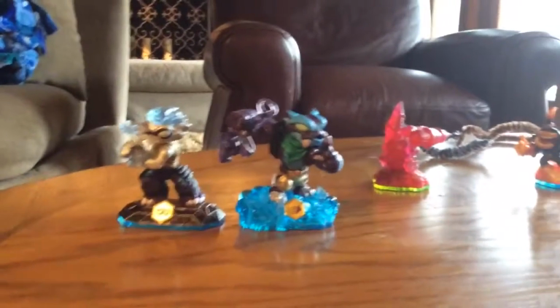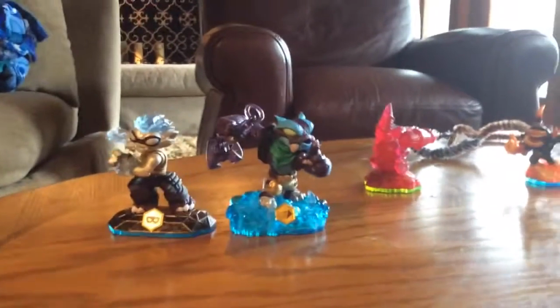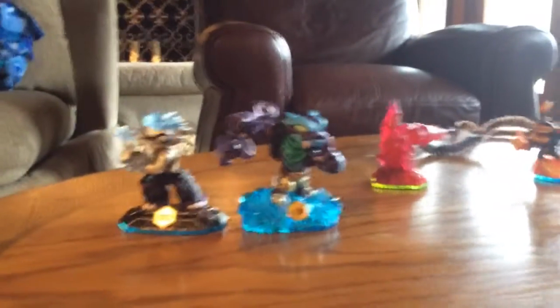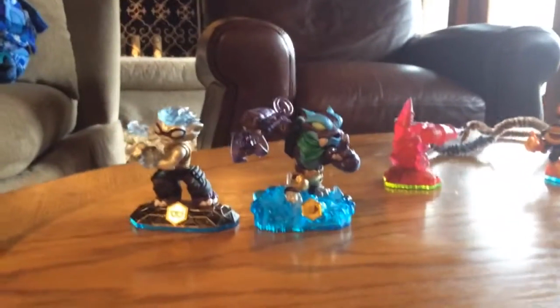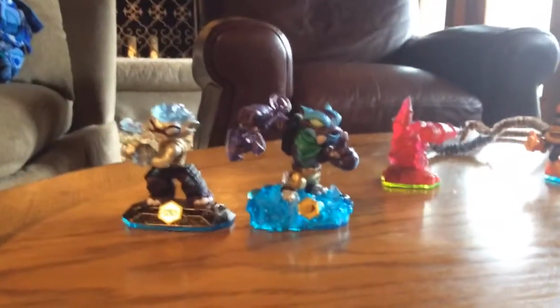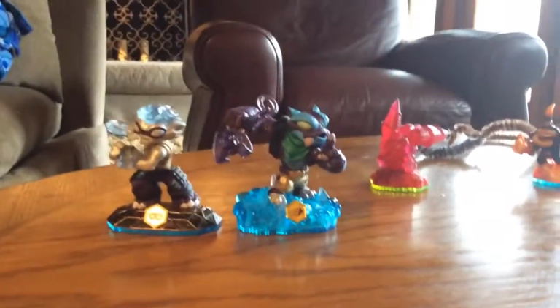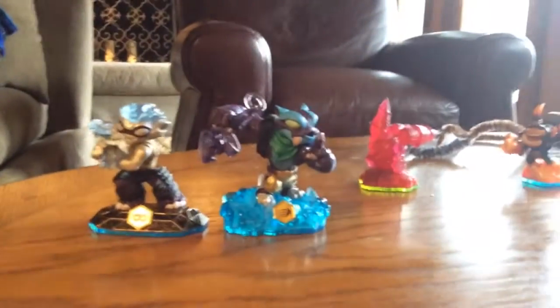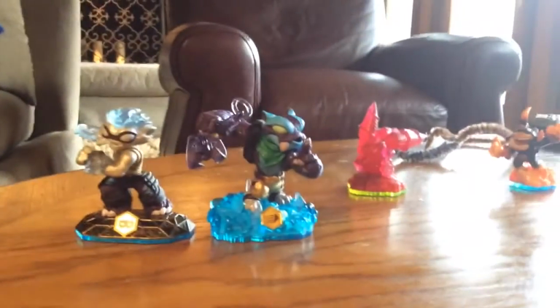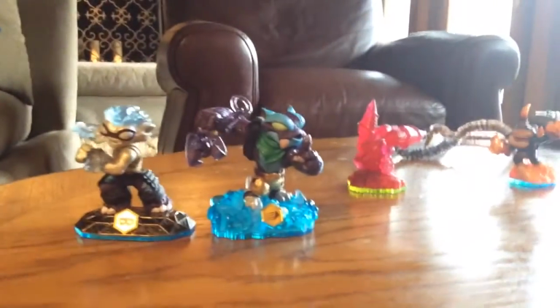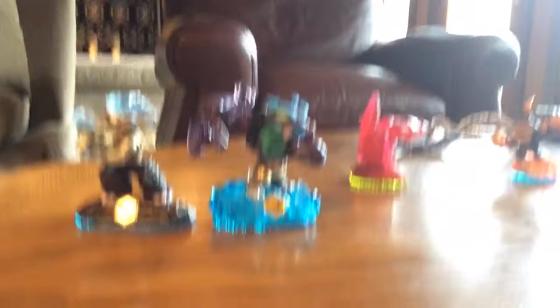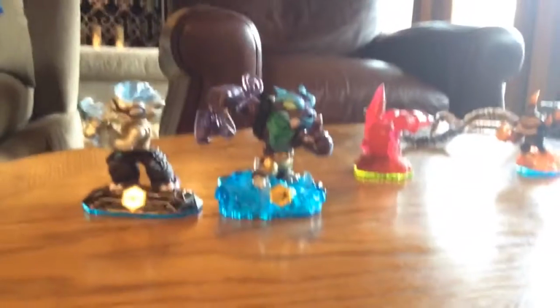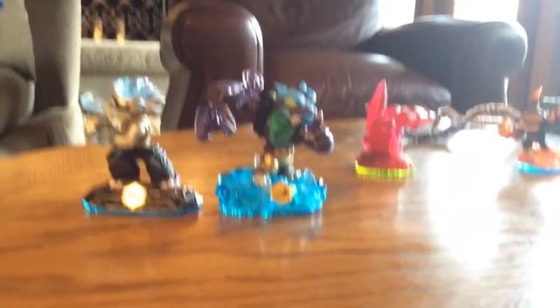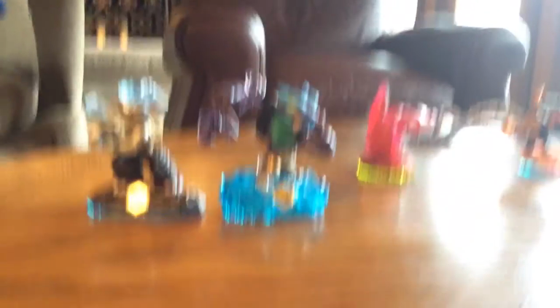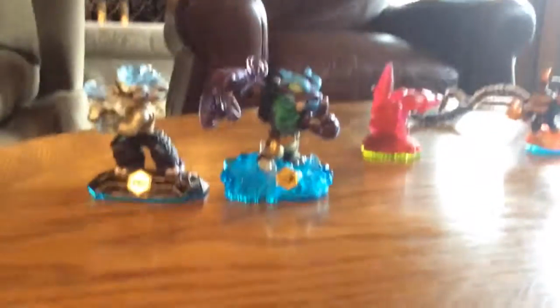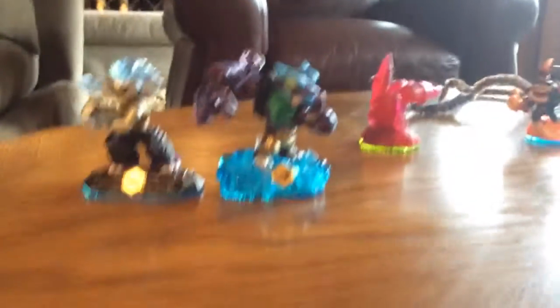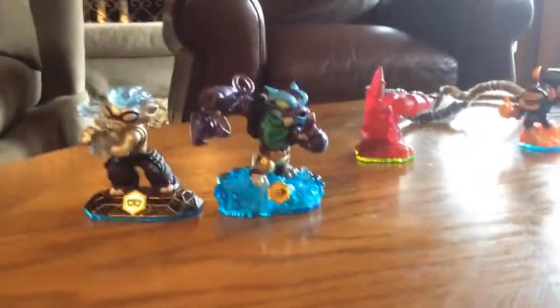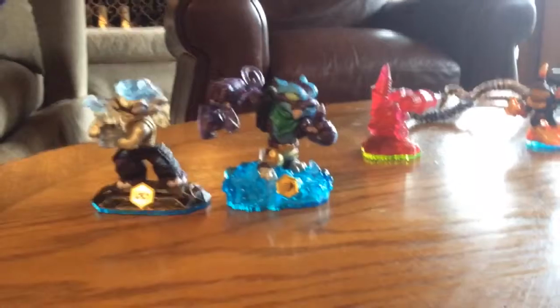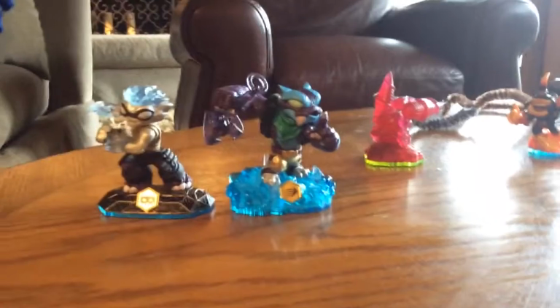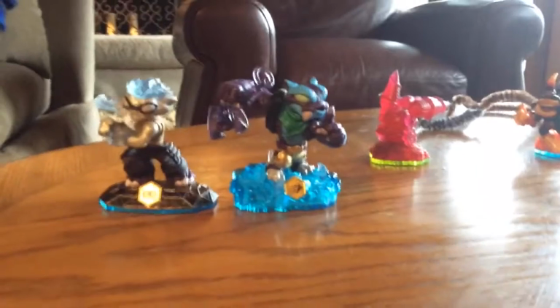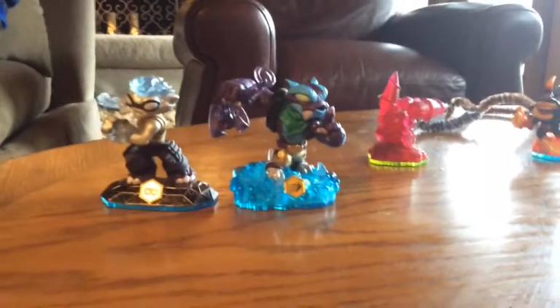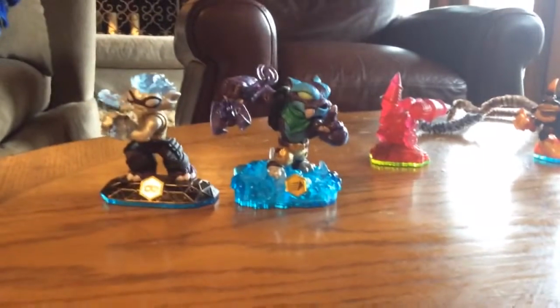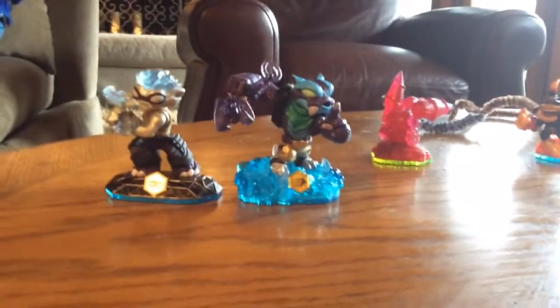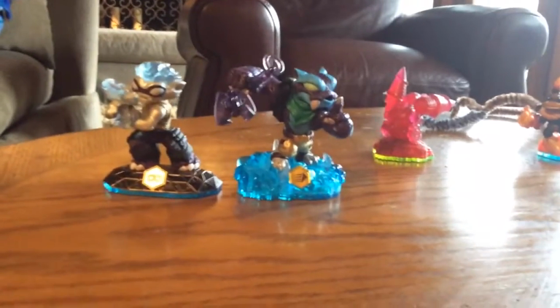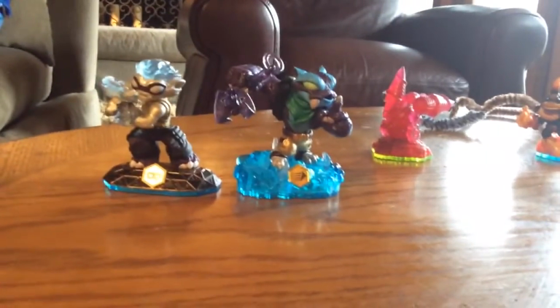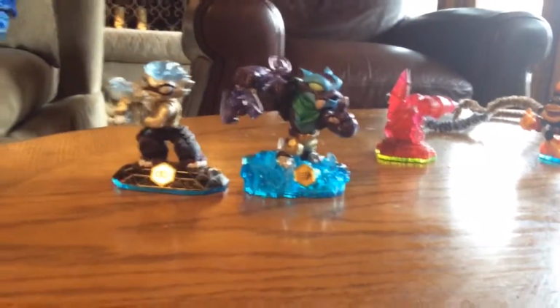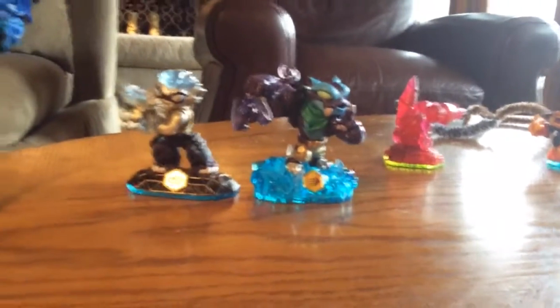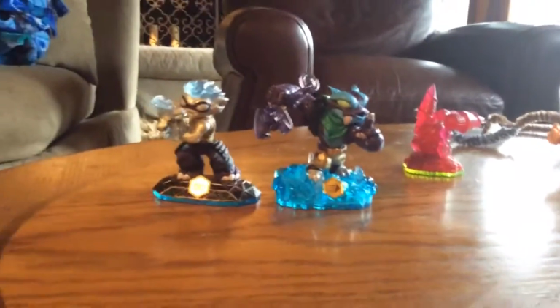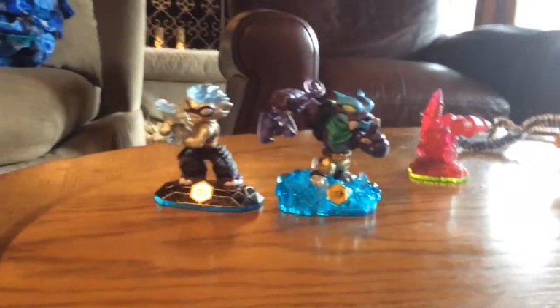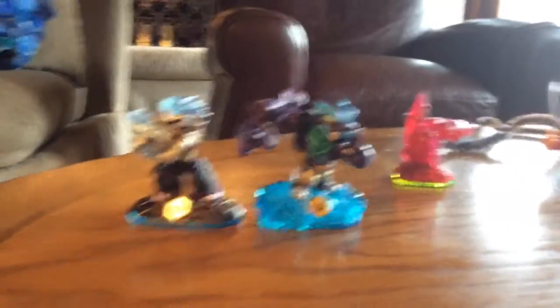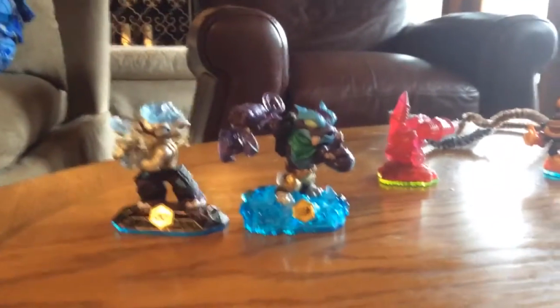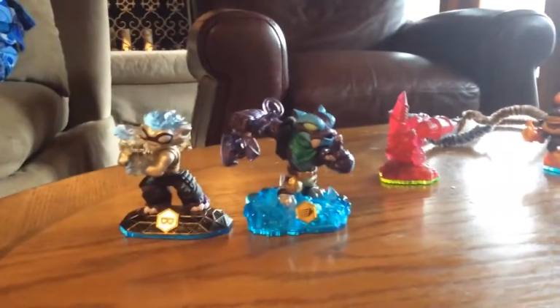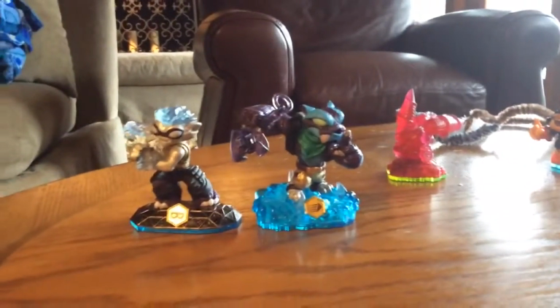This is Freeze Blade and Trap Shadow. They're both swapped and they look like this.